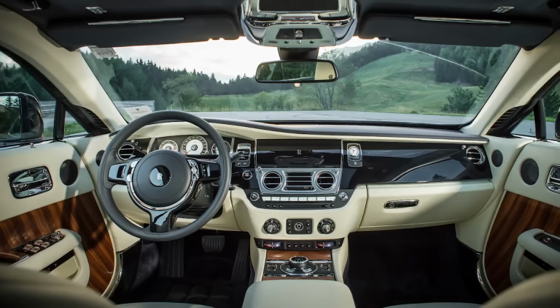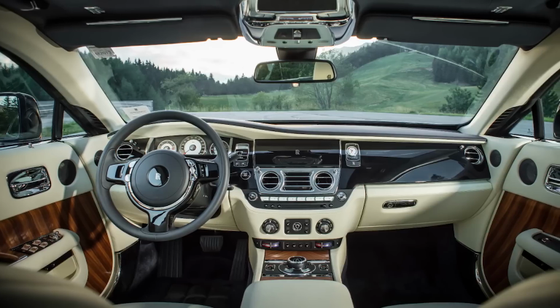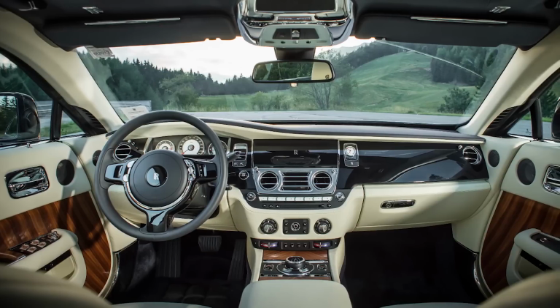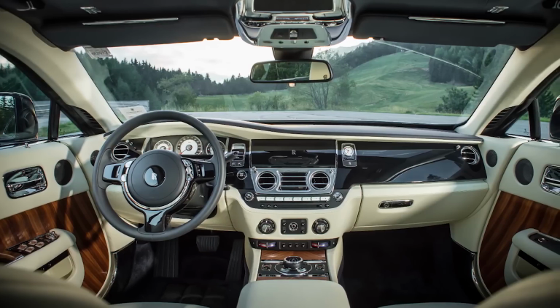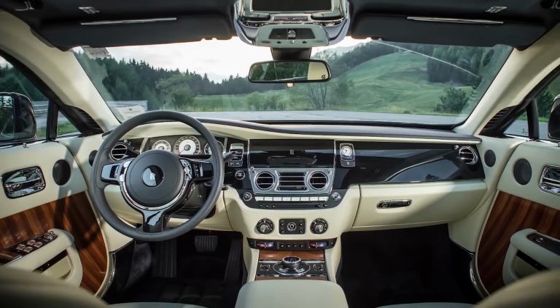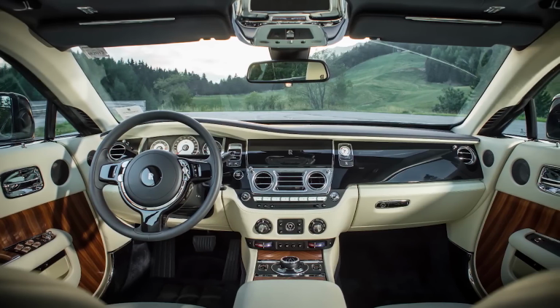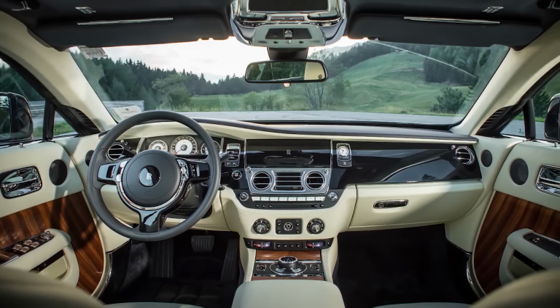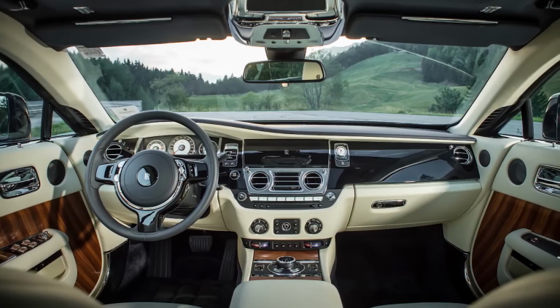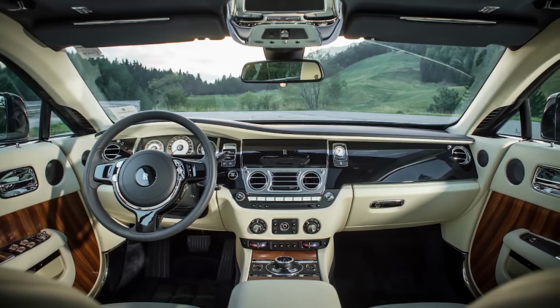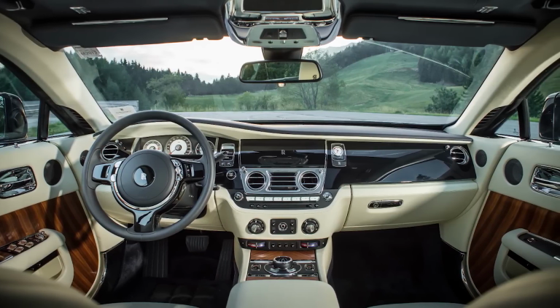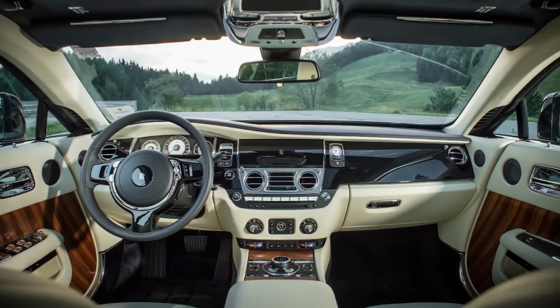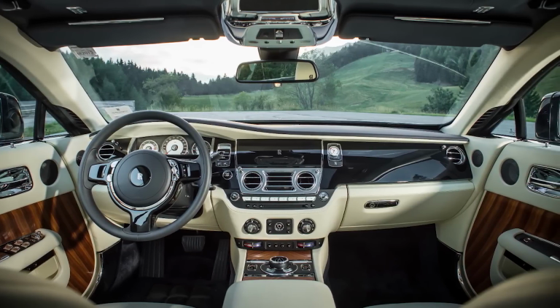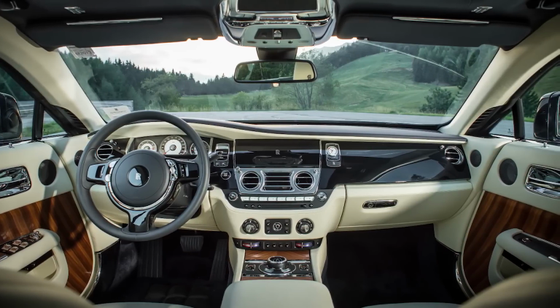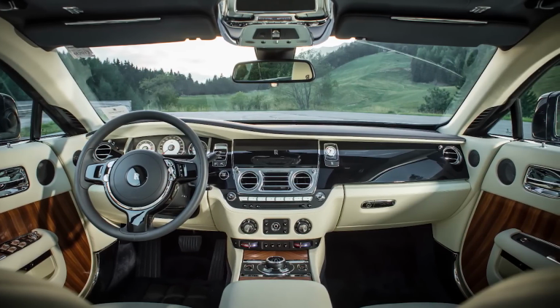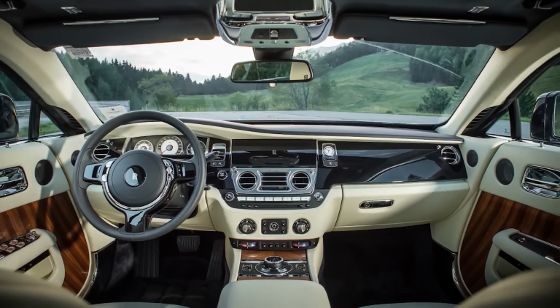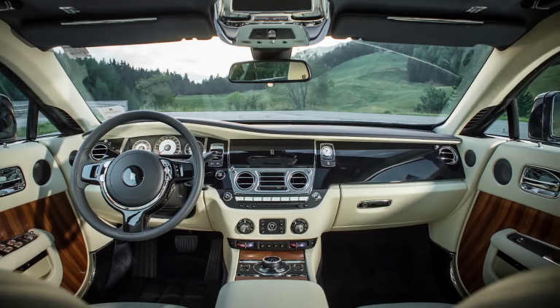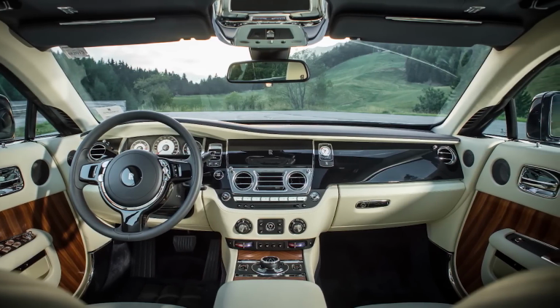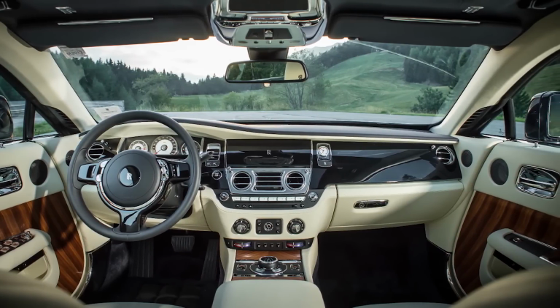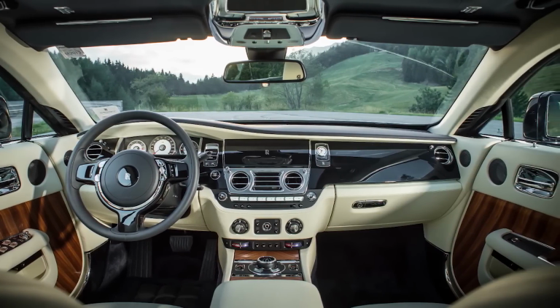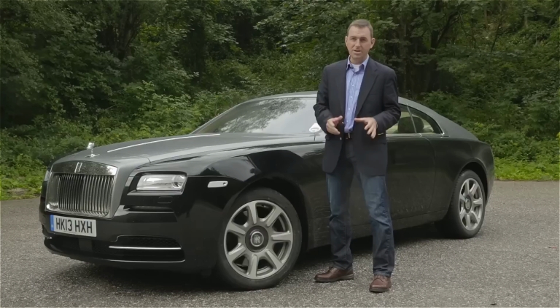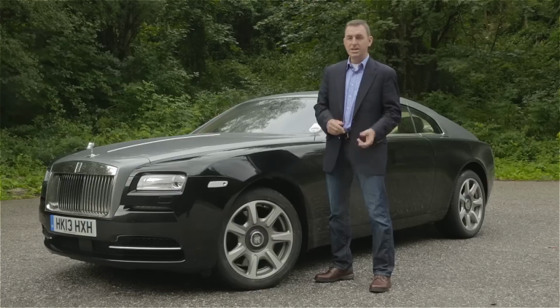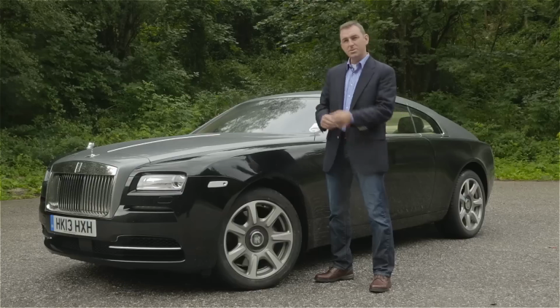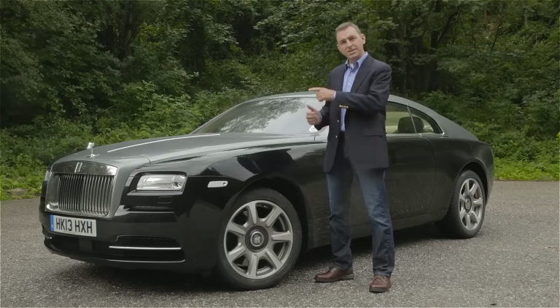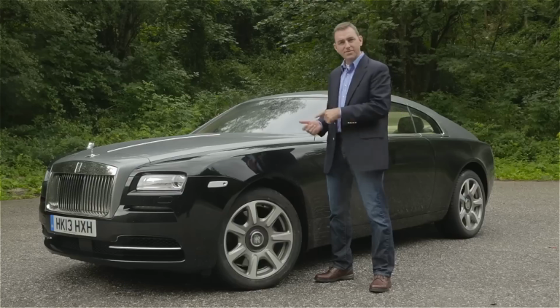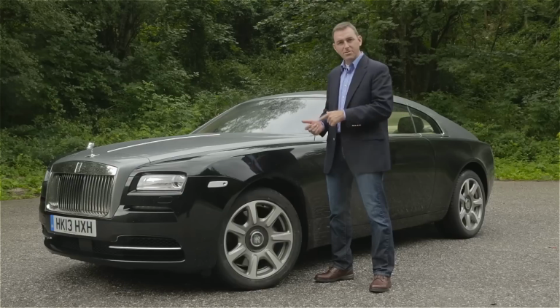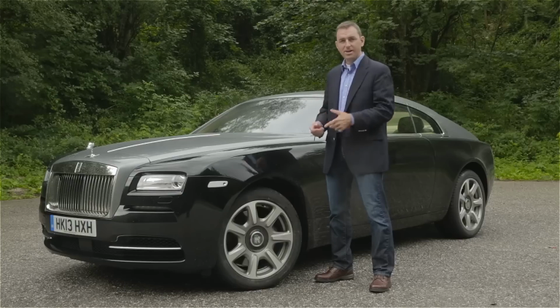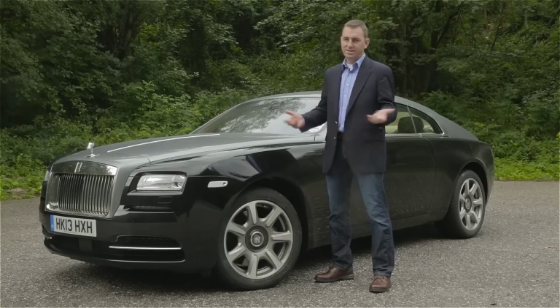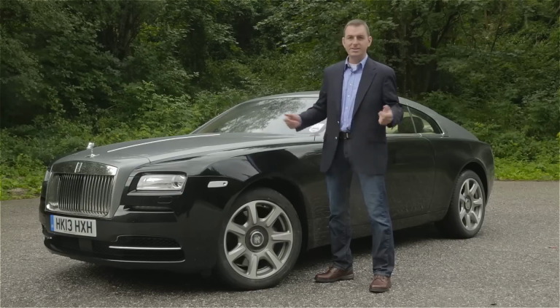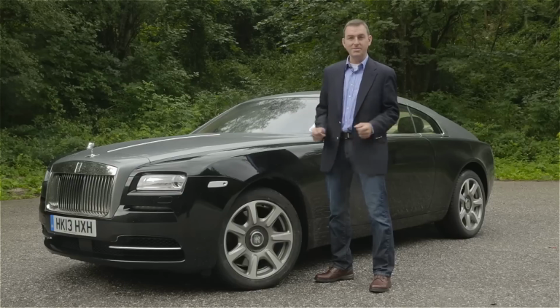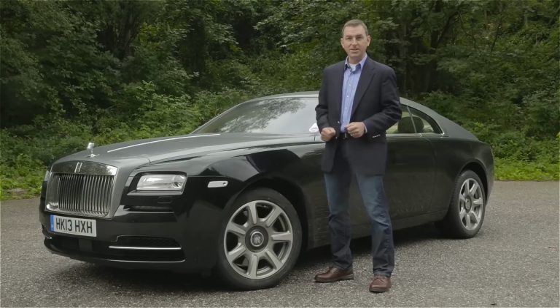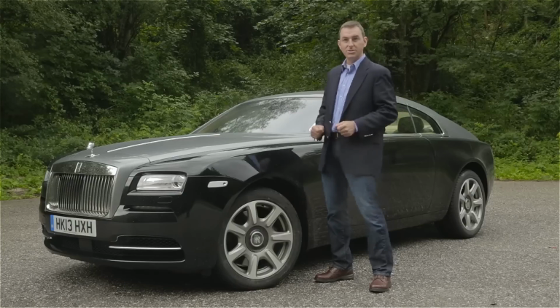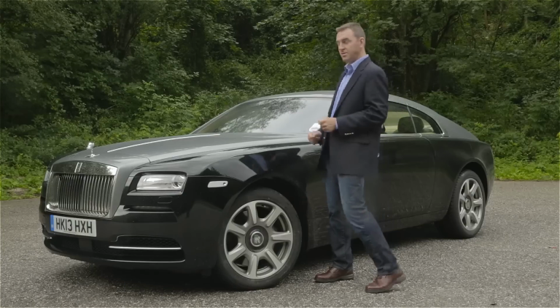The CEO has called this the ultimate gentleman's Gran Turismo, so we're going to take it for a ride and see if that holds true.